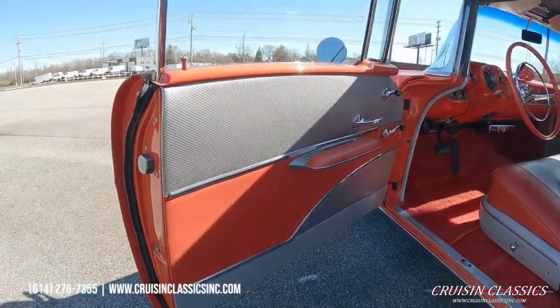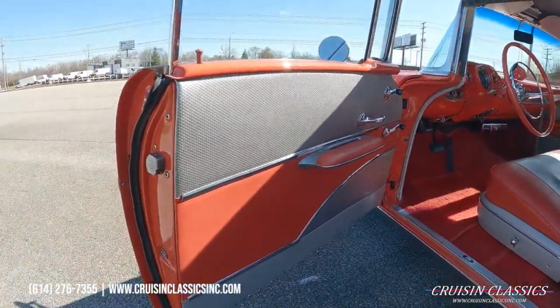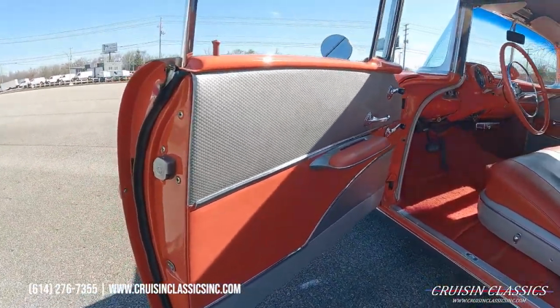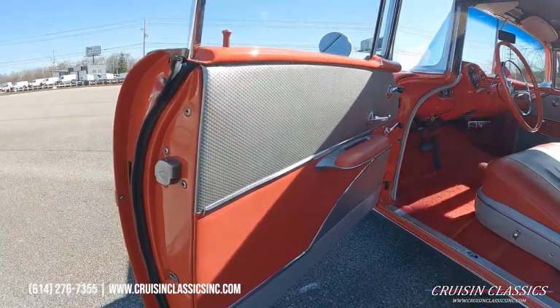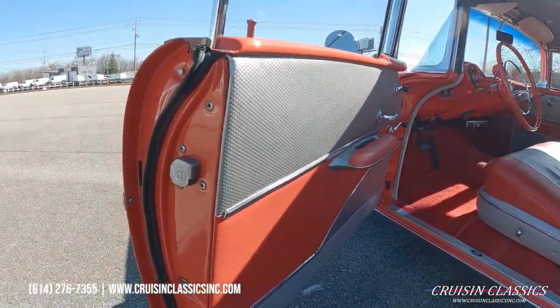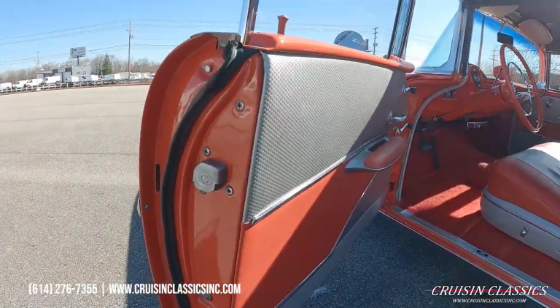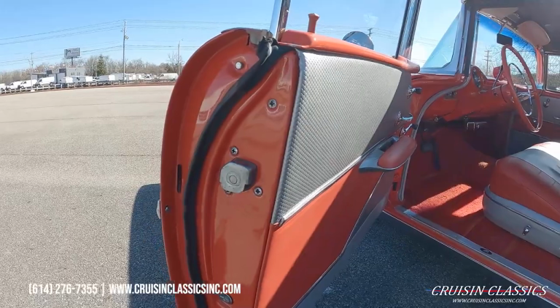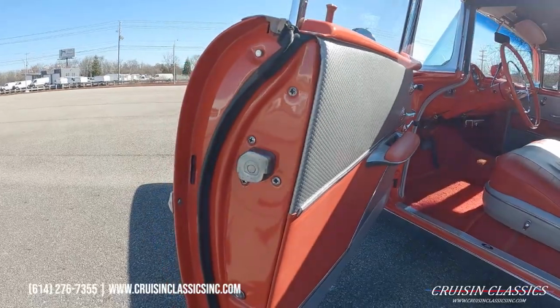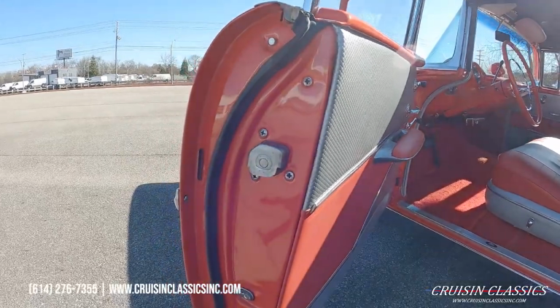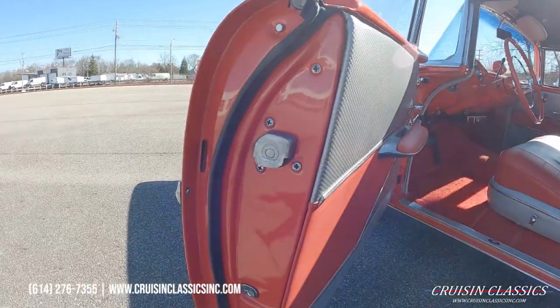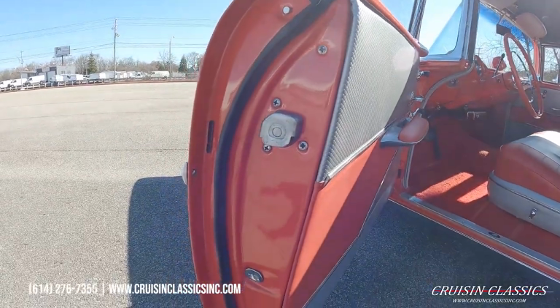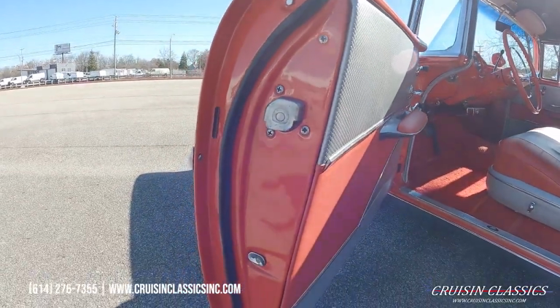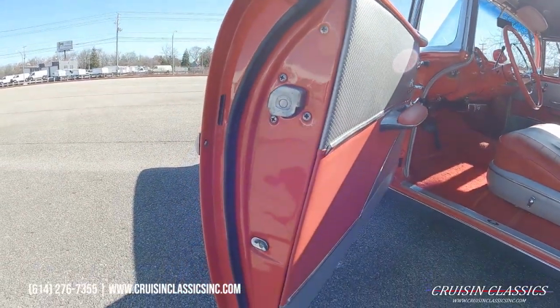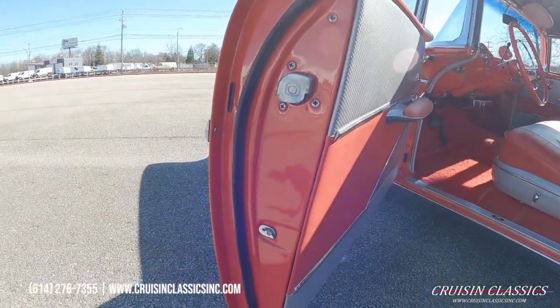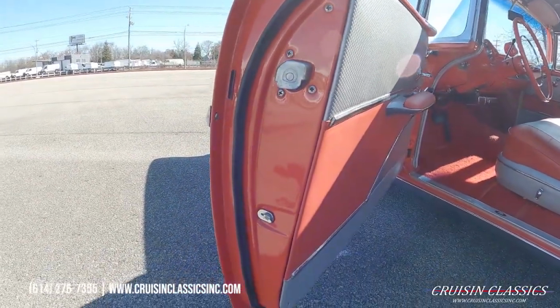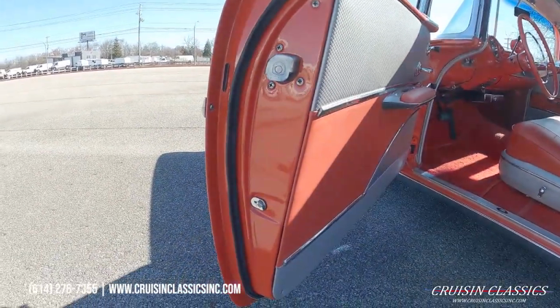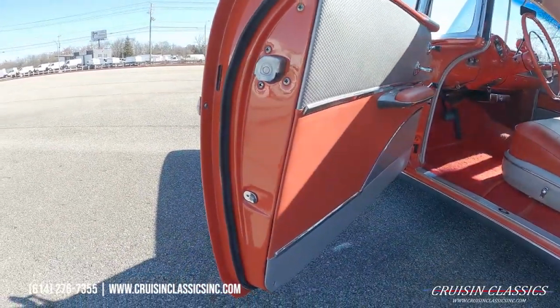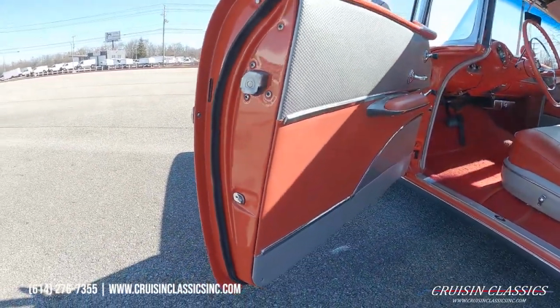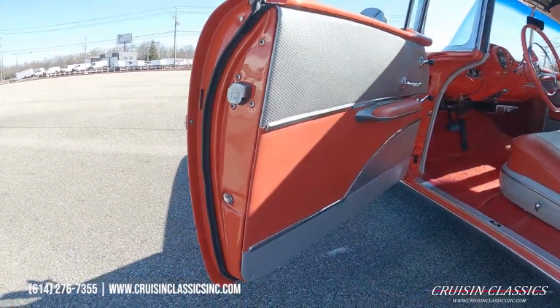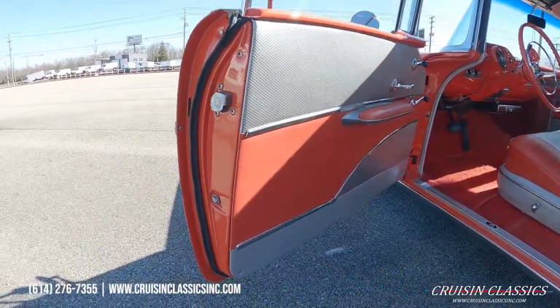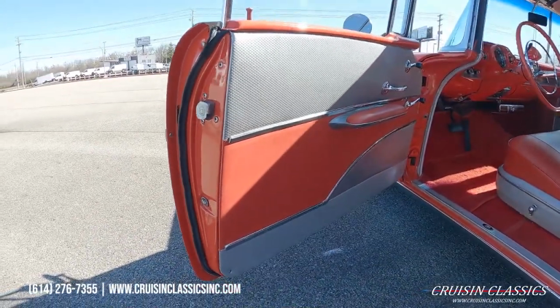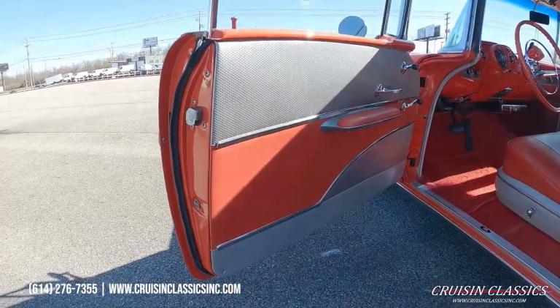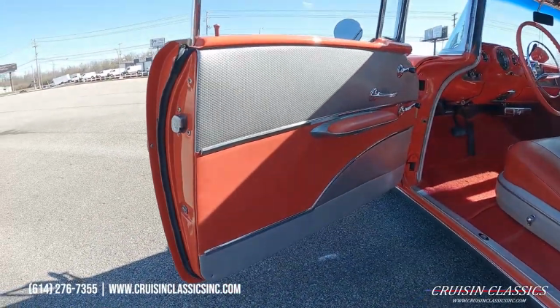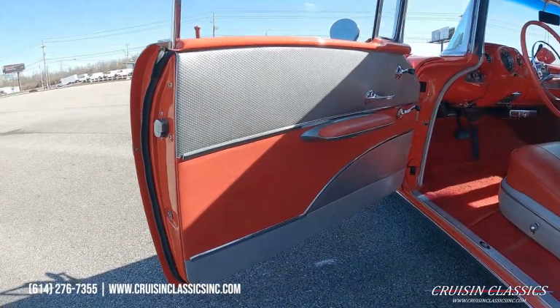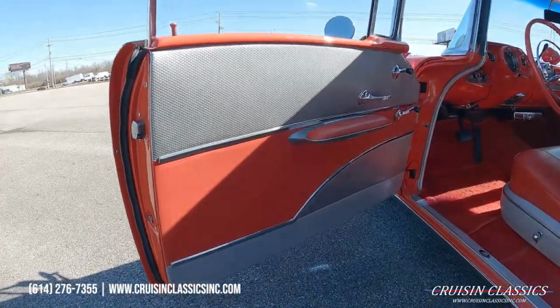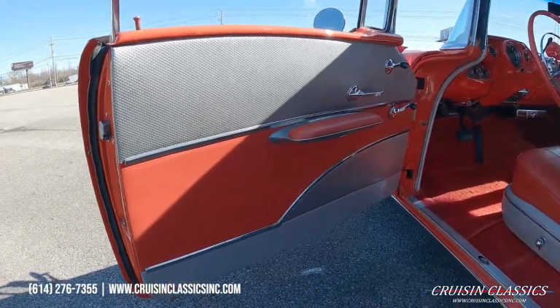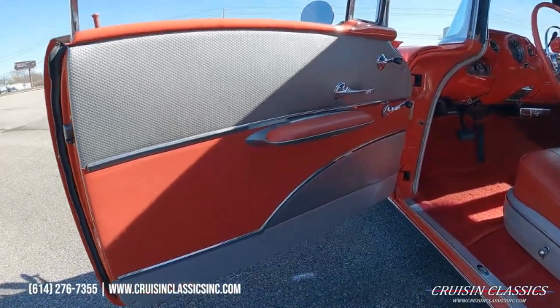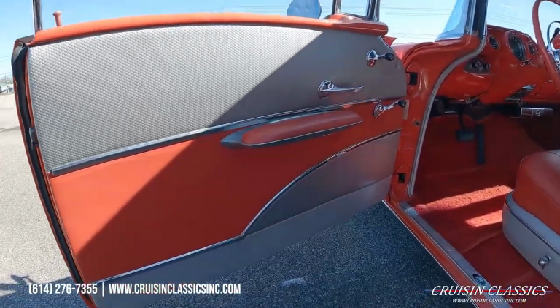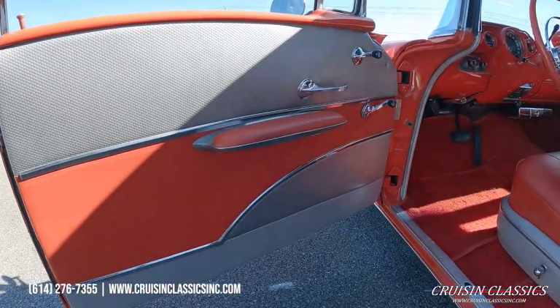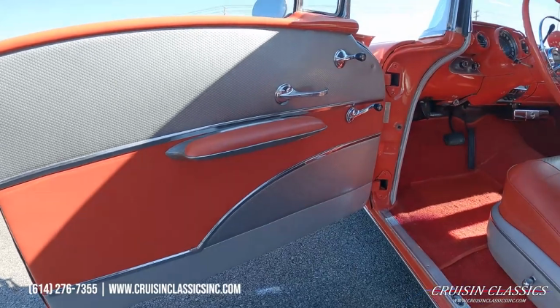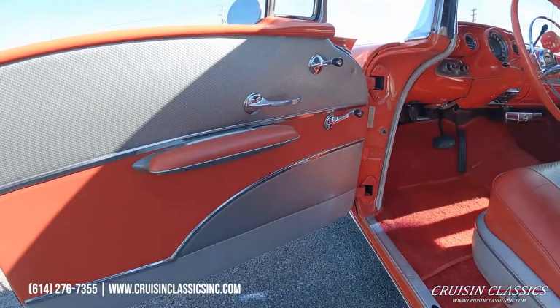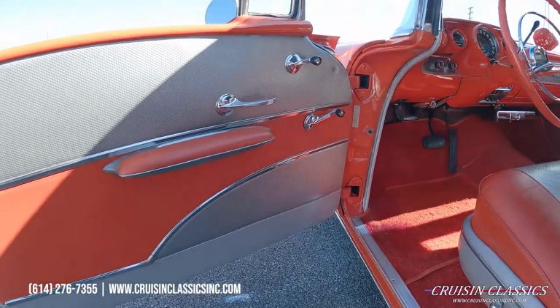Same story over here on the passenger side — beautiful door jambs. They look like they've been wet sanded and buffed.